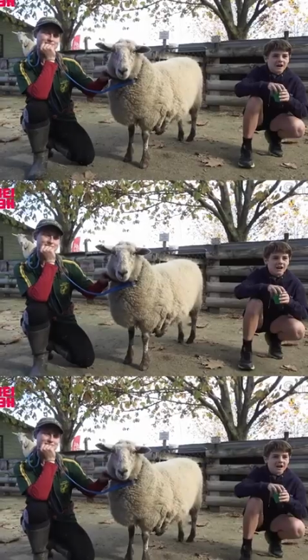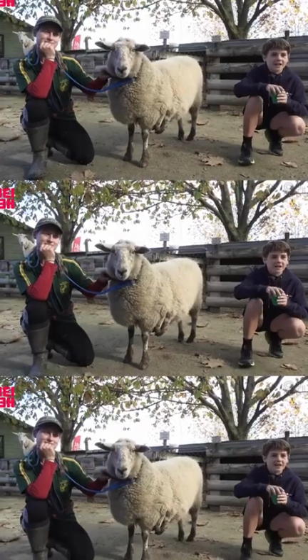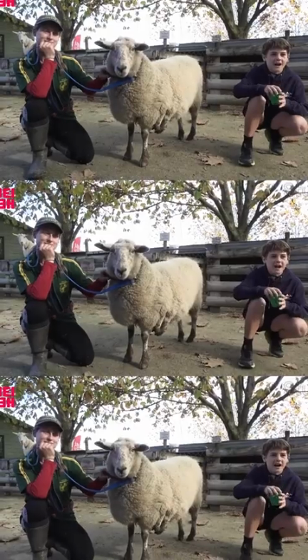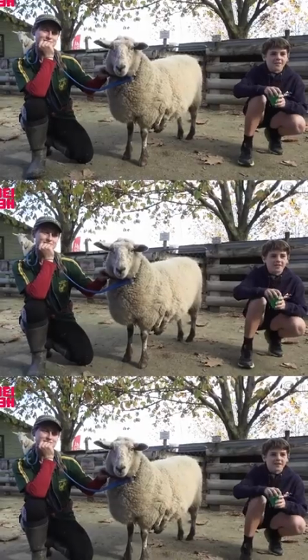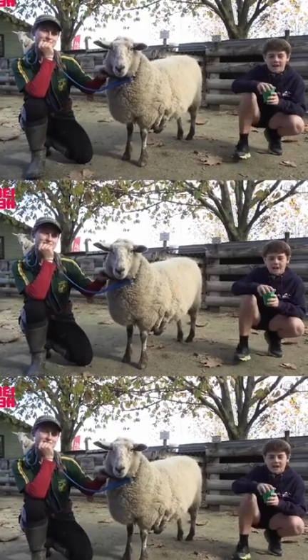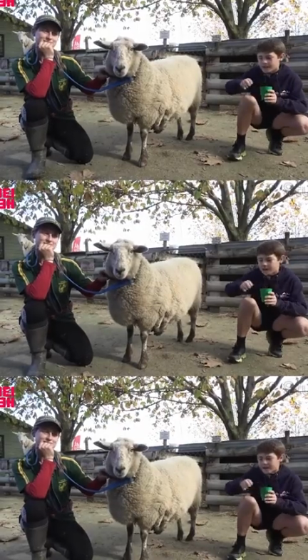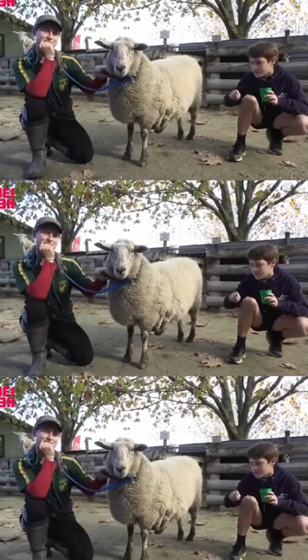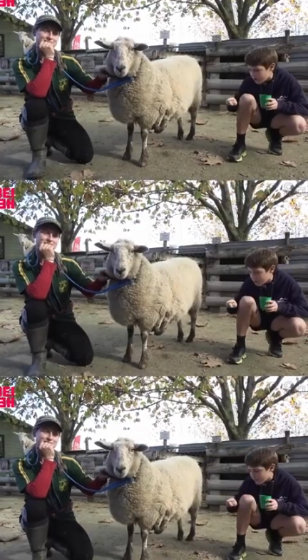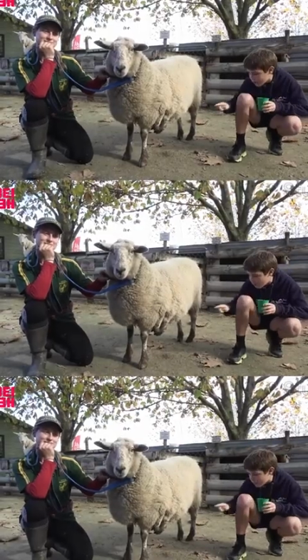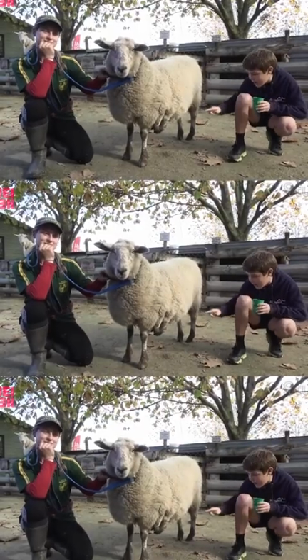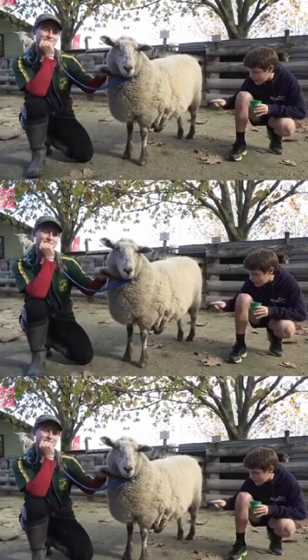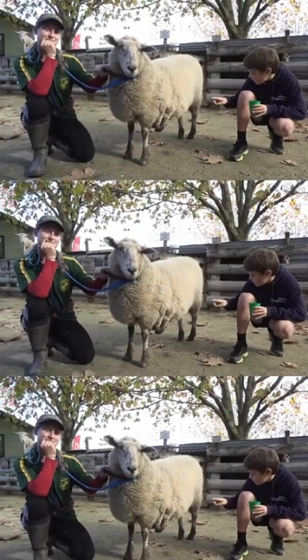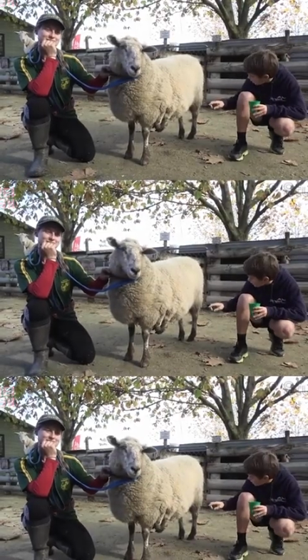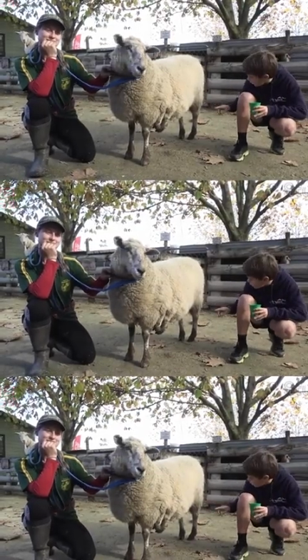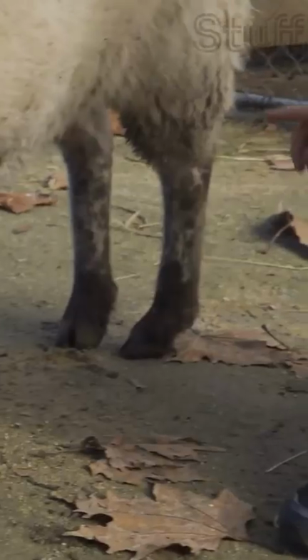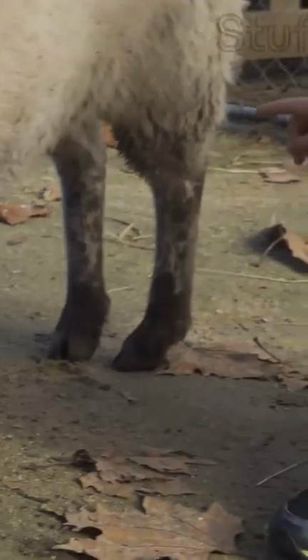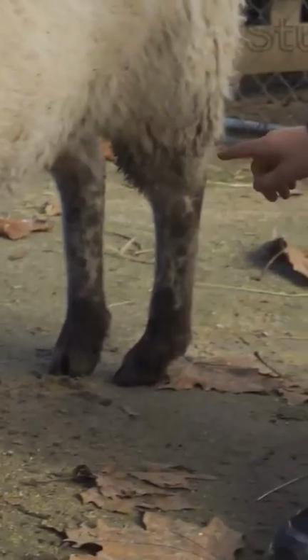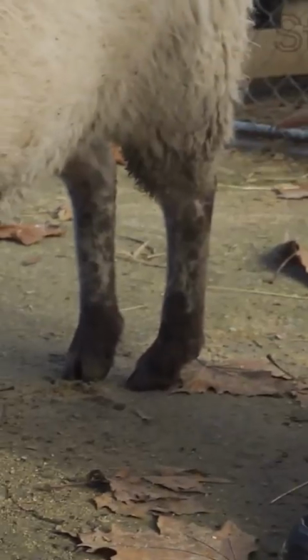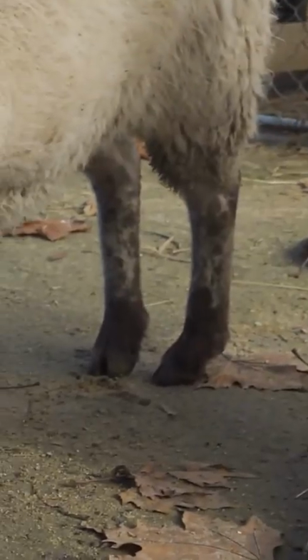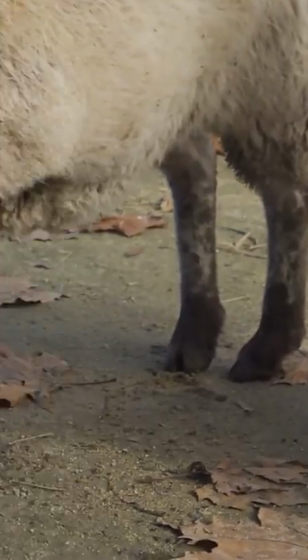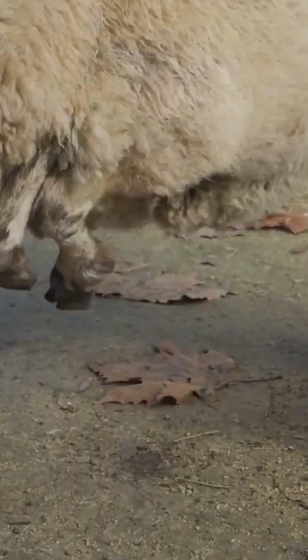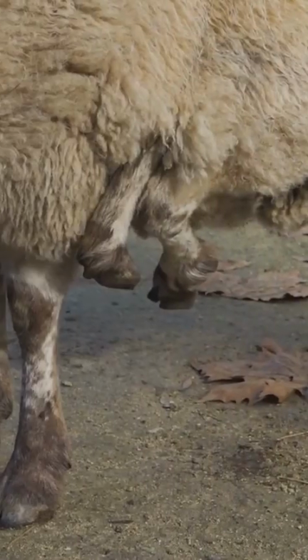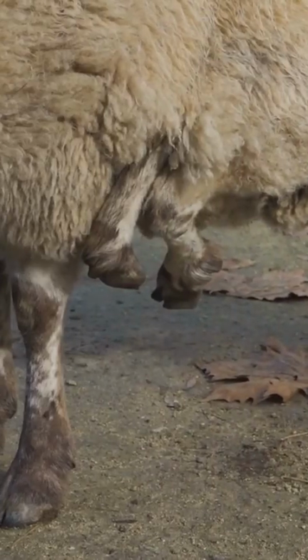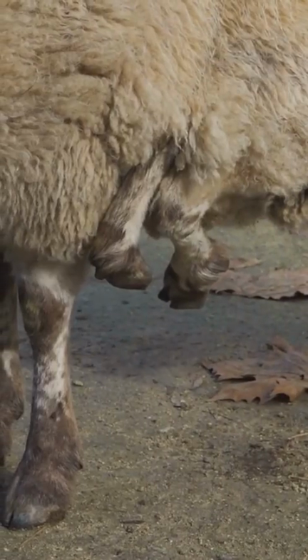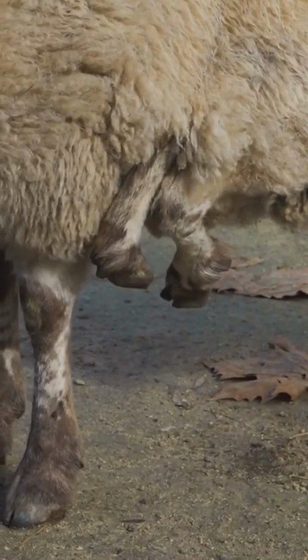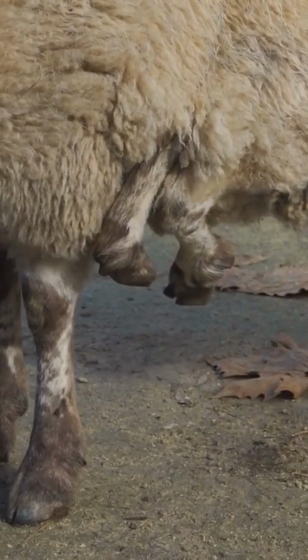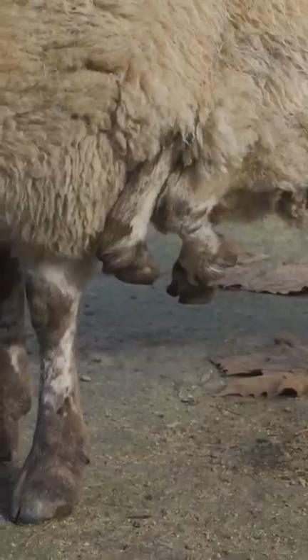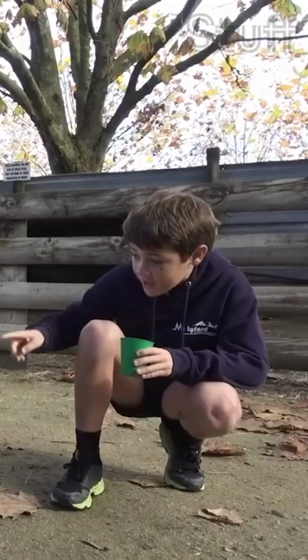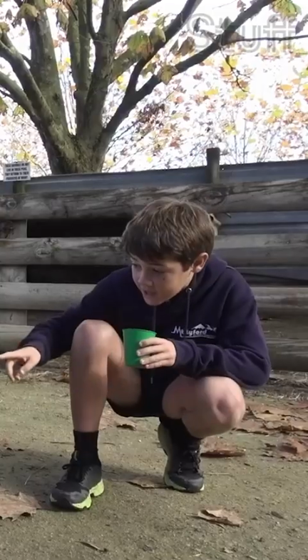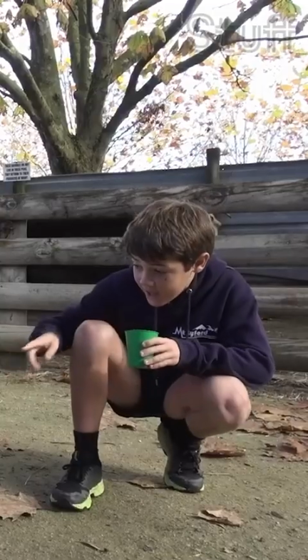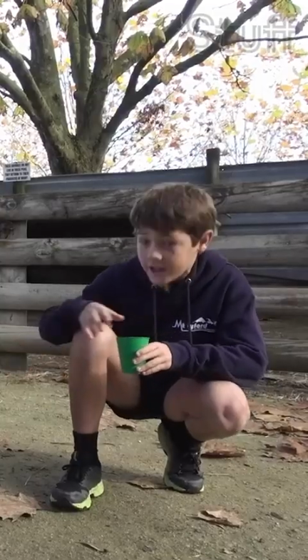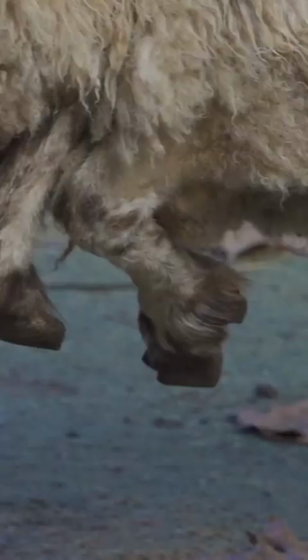Let's count the legs. One, two, three, four, five, six. Six-legged sheep!